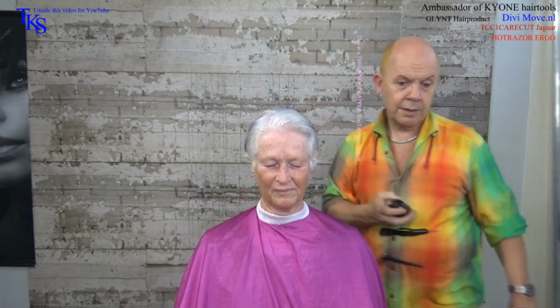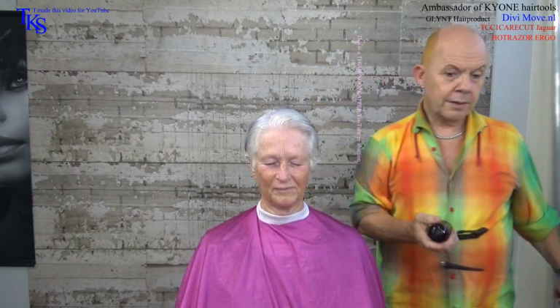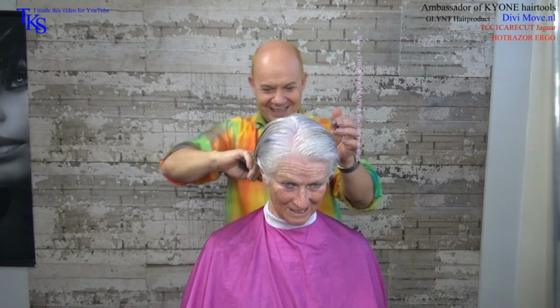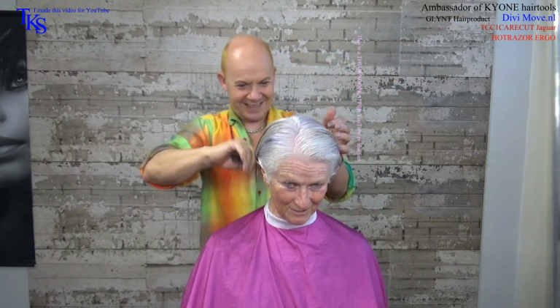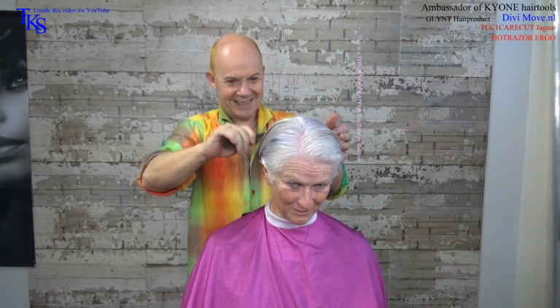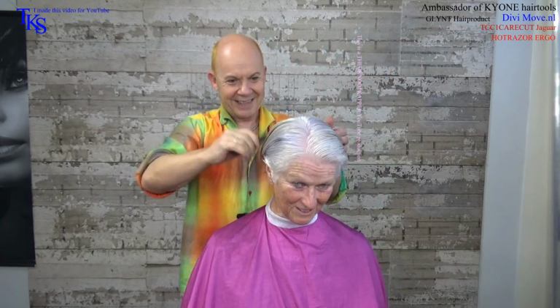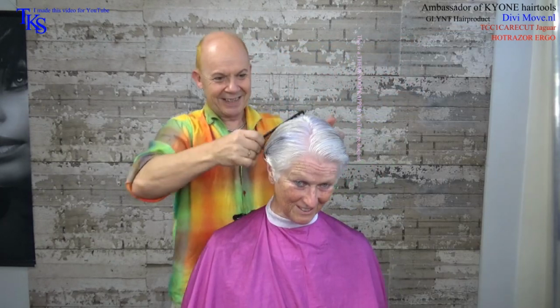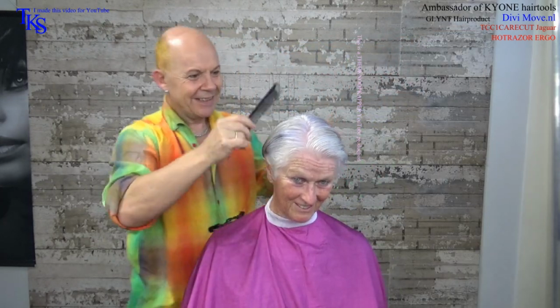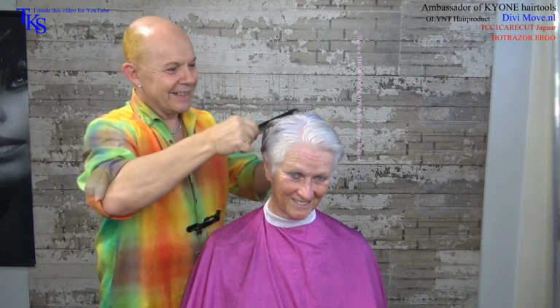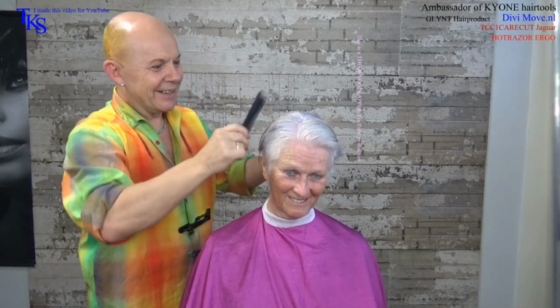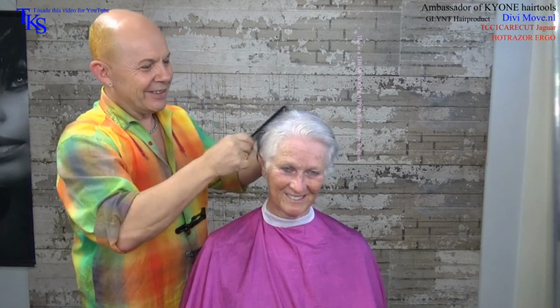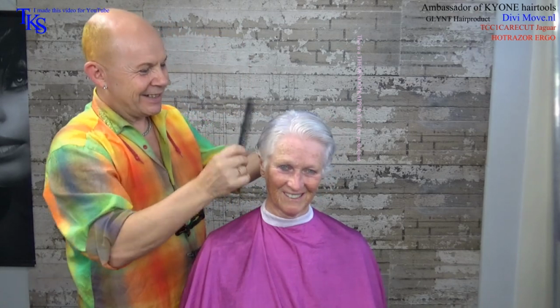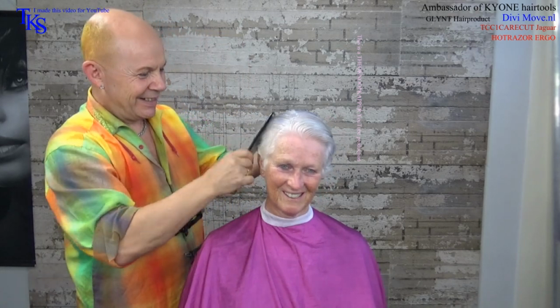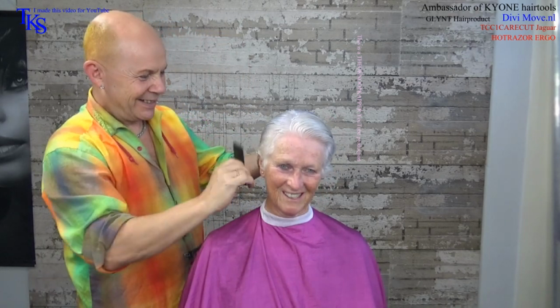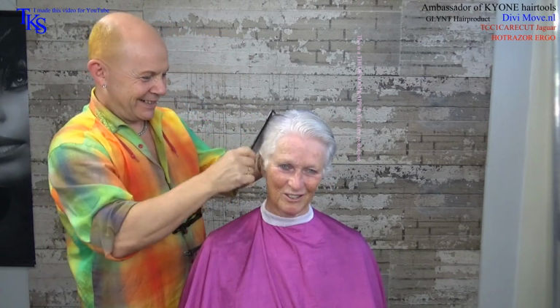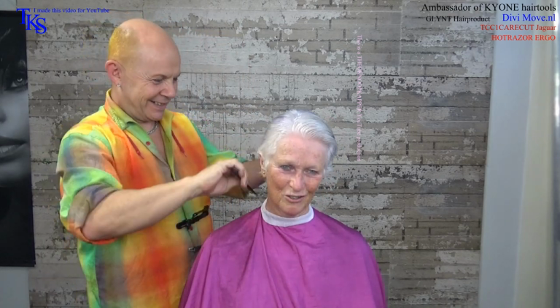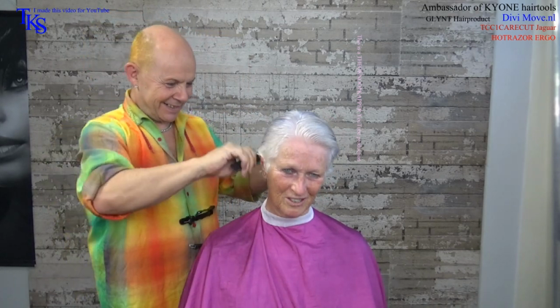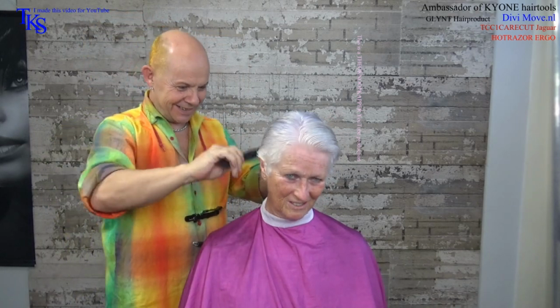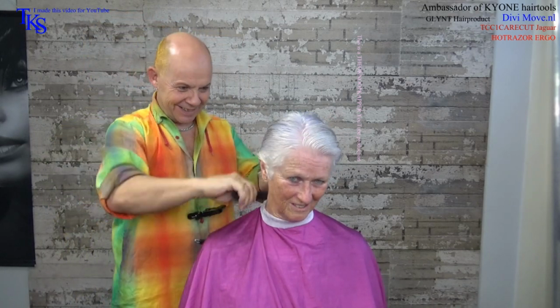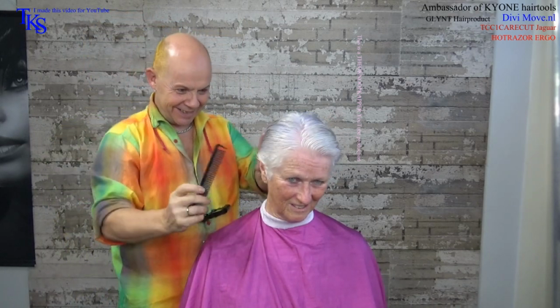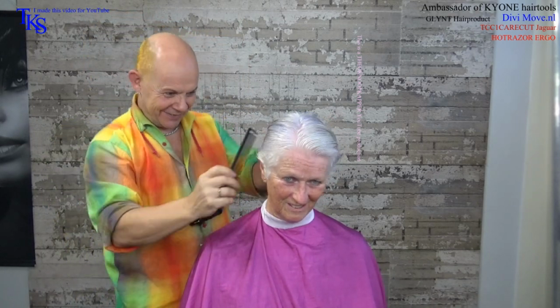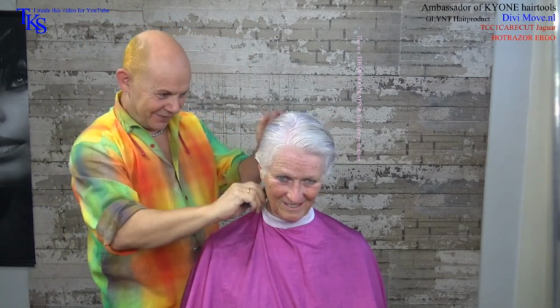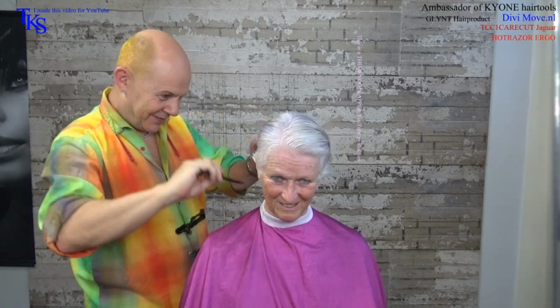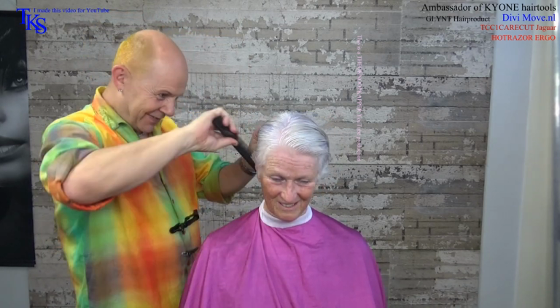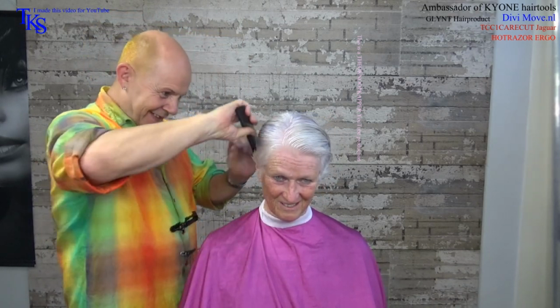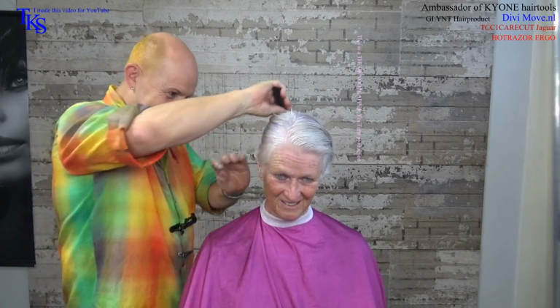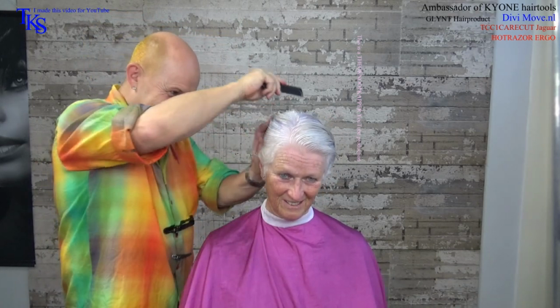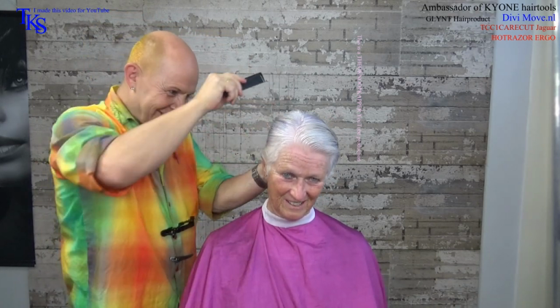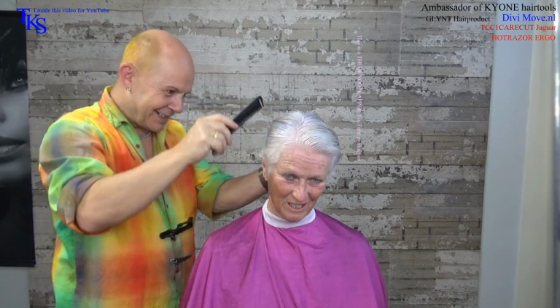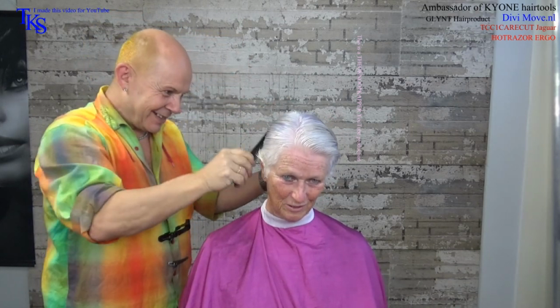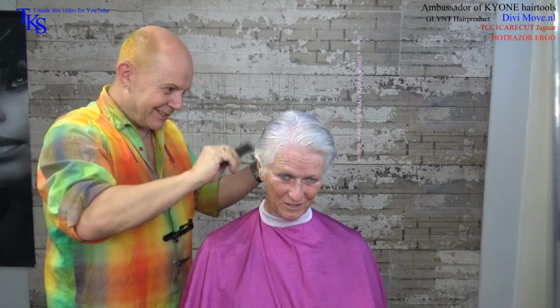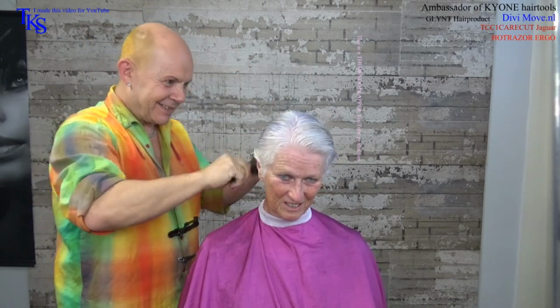Look at what a difference — a great difference. A lot of difference in color now too.